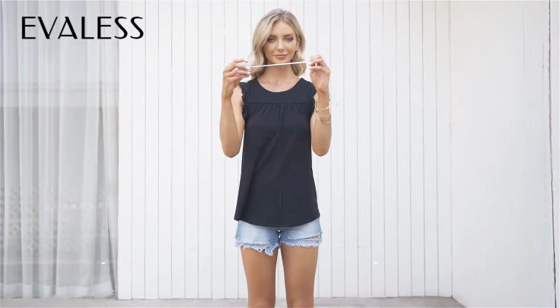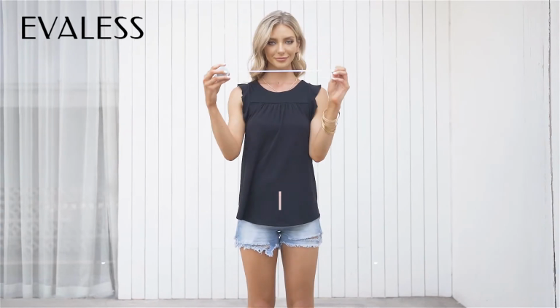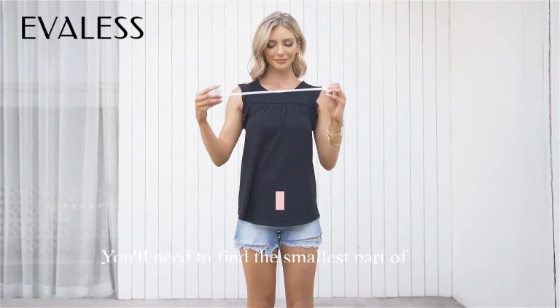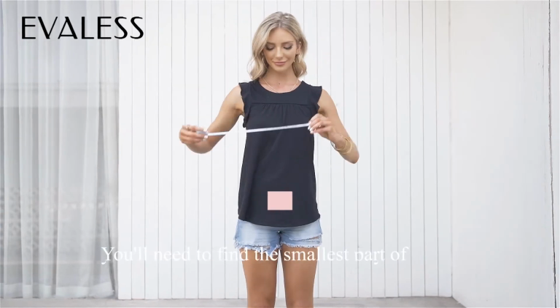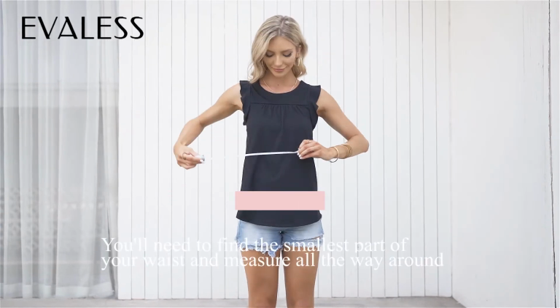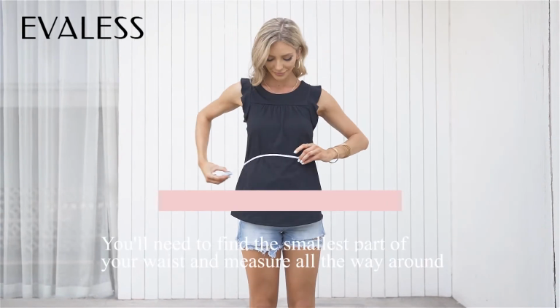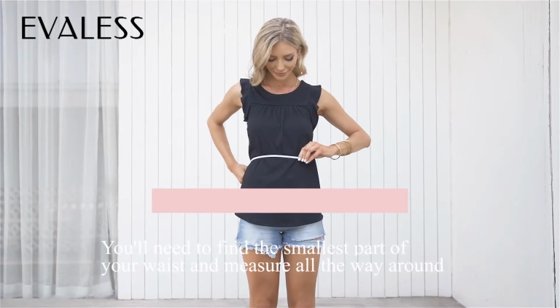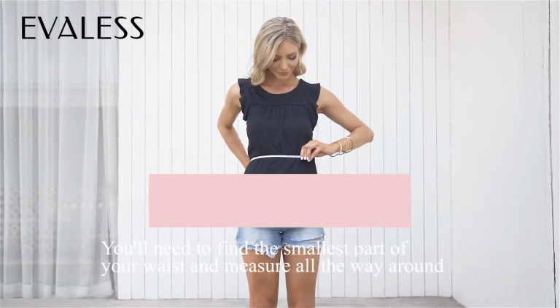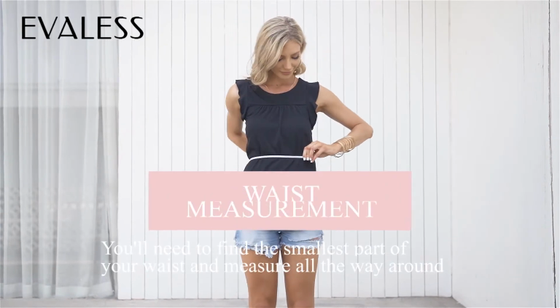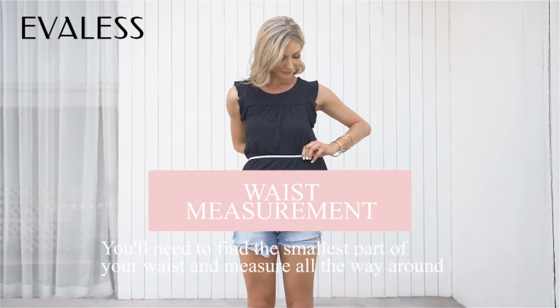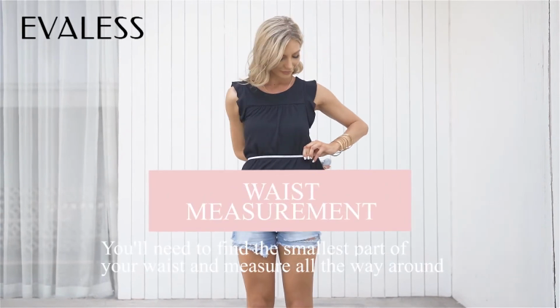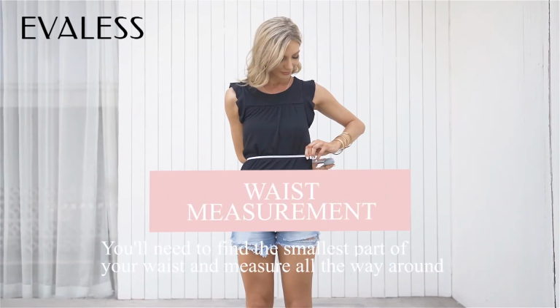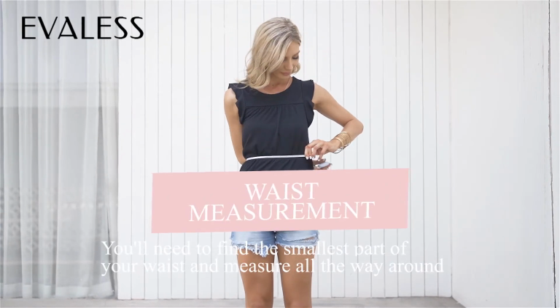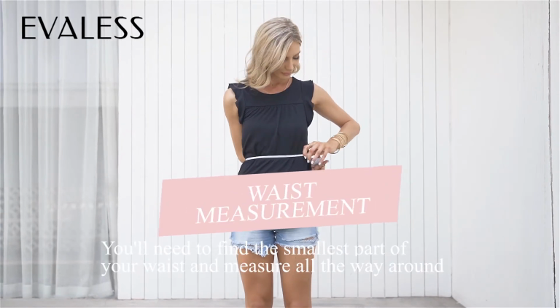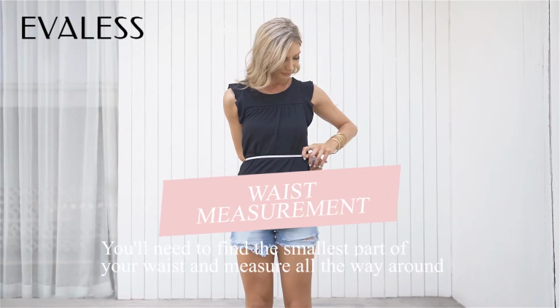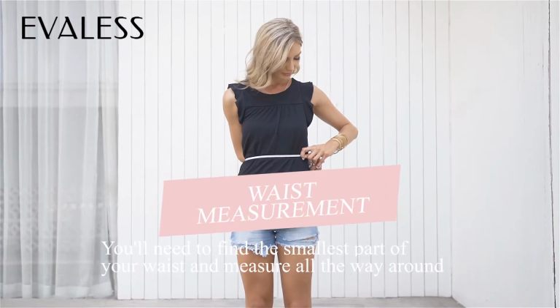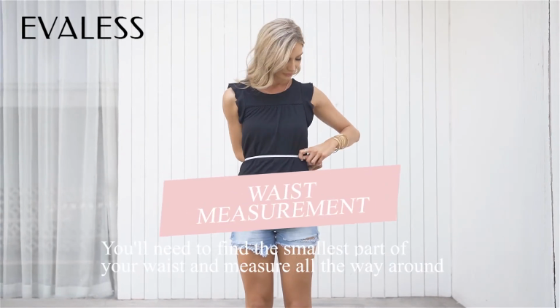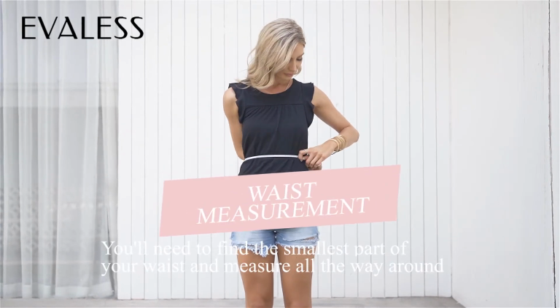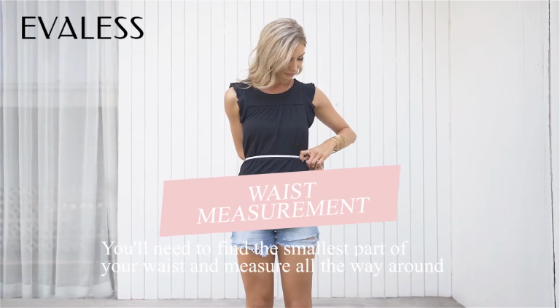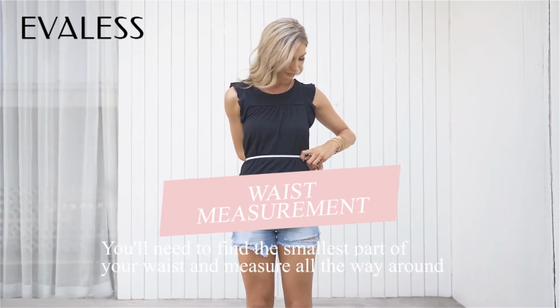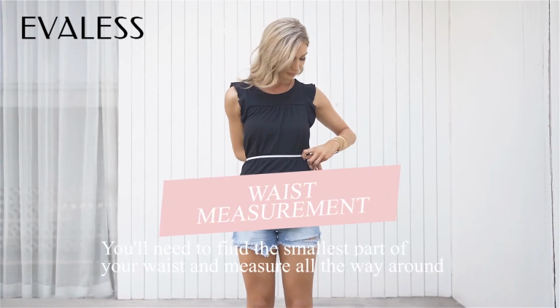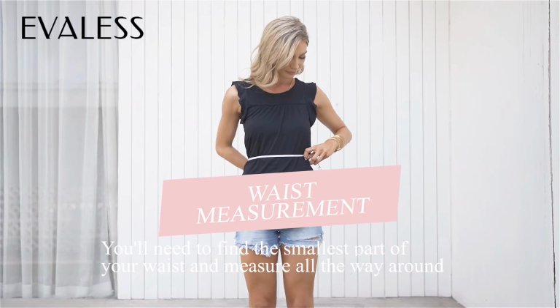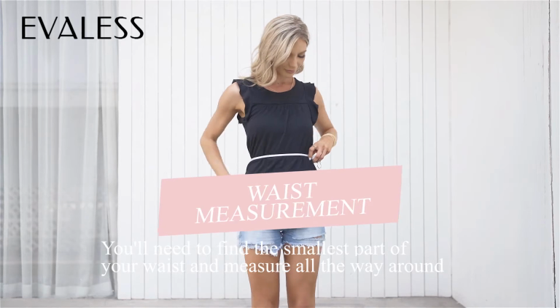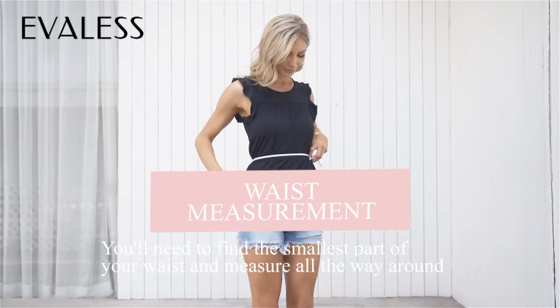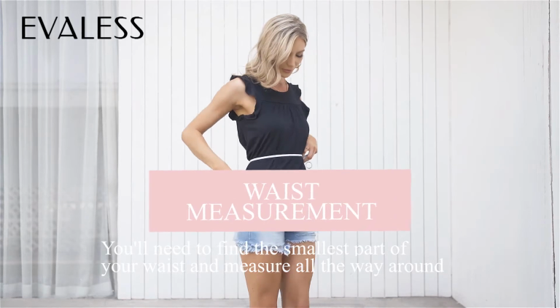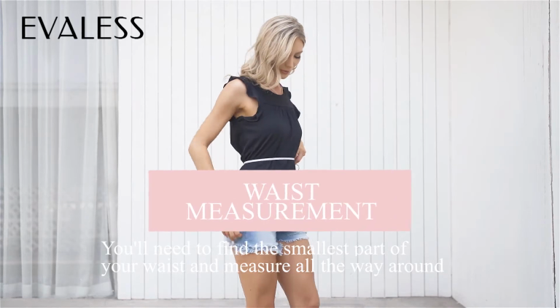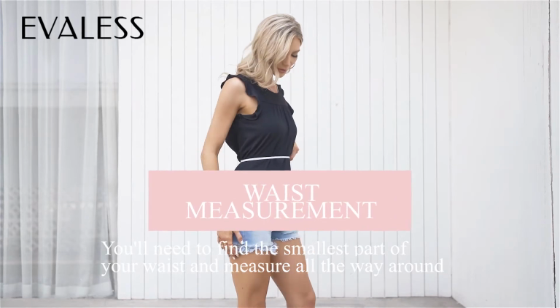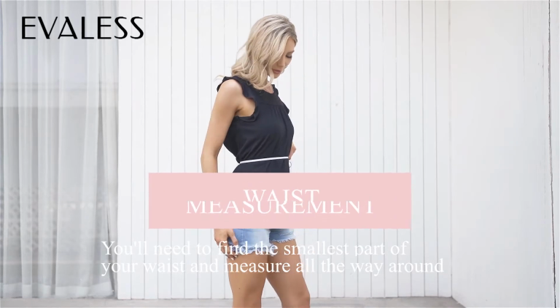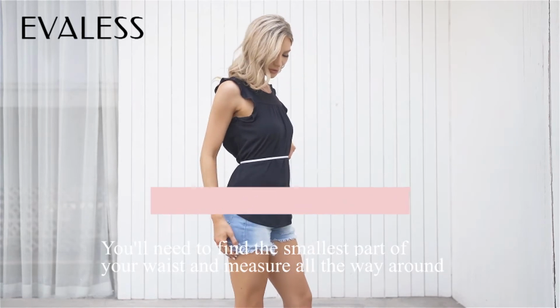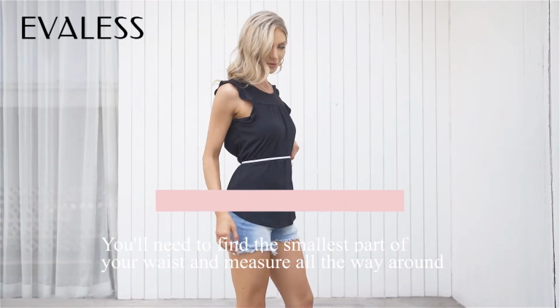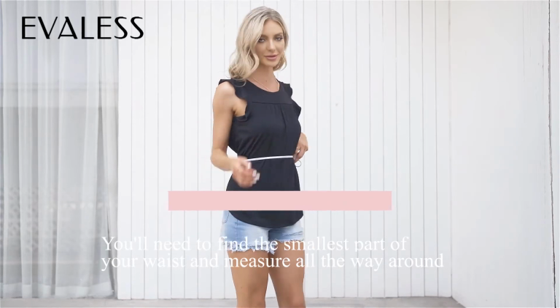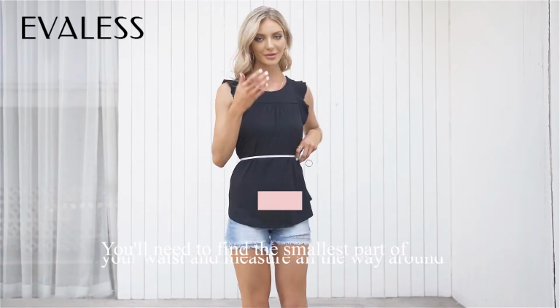For the waist, you'll need to find the smallest part of your waist and measure all the way around.